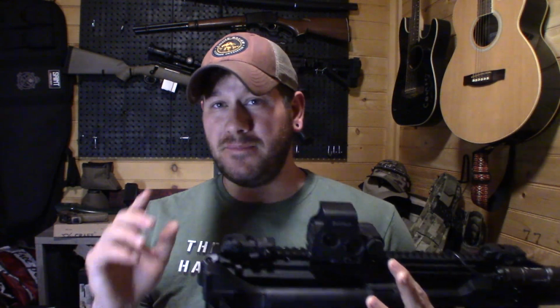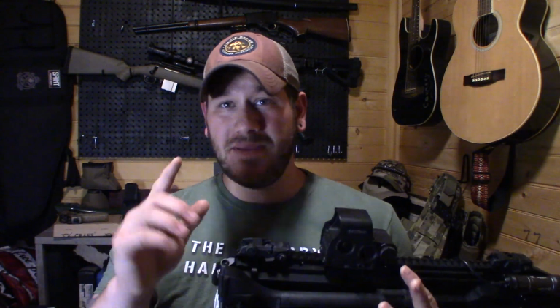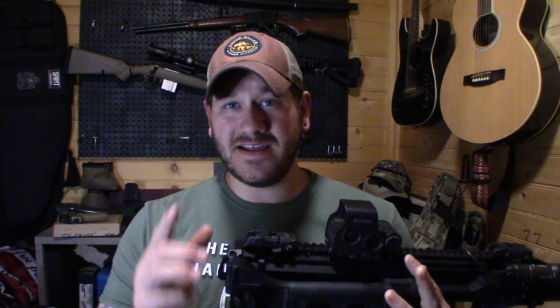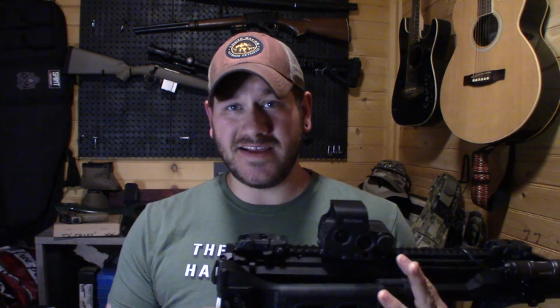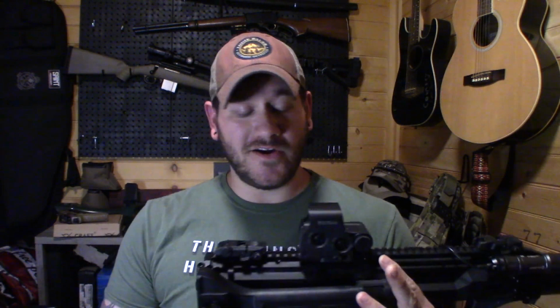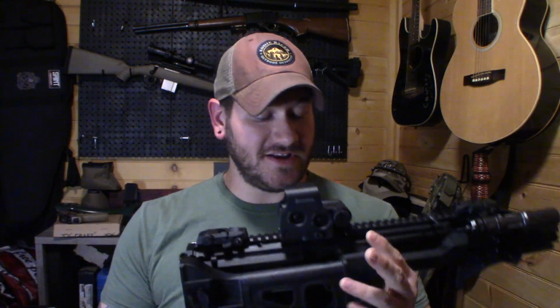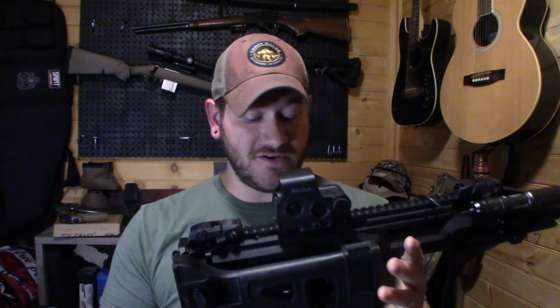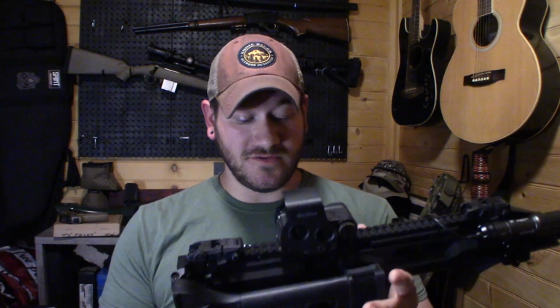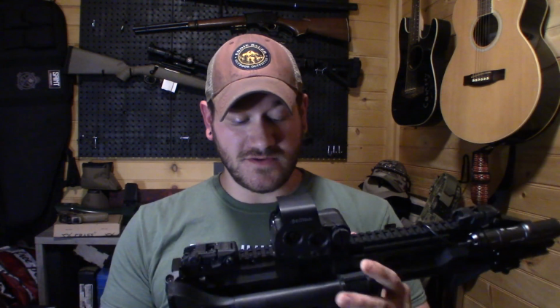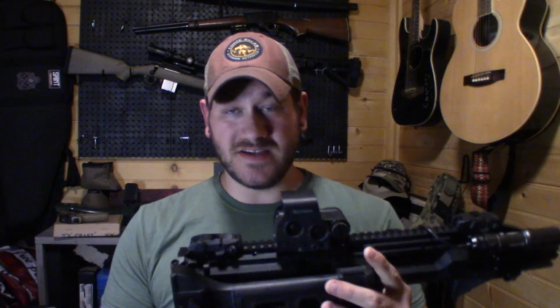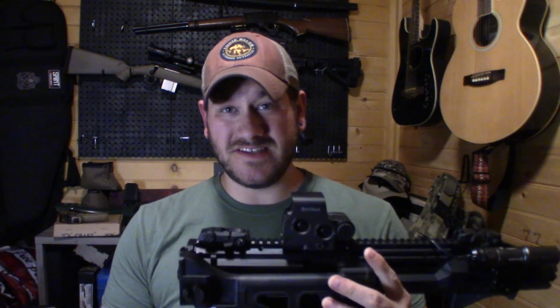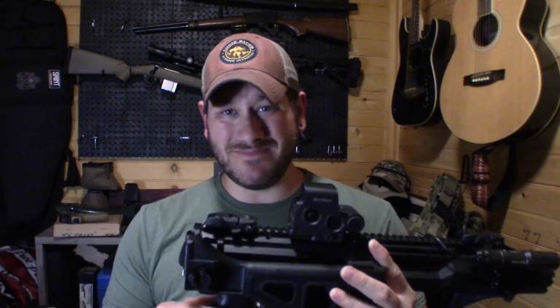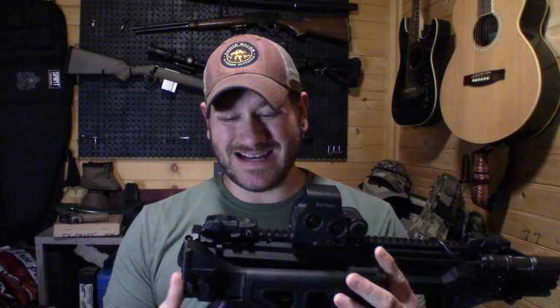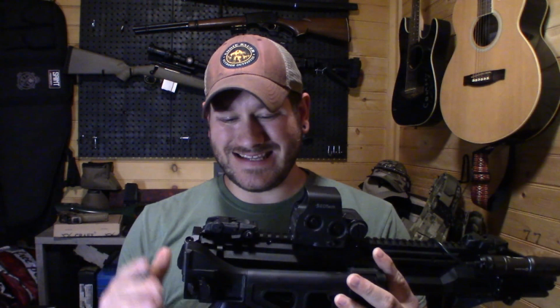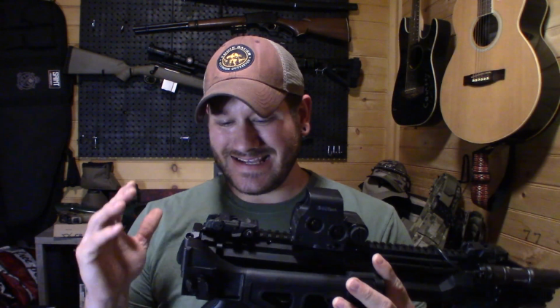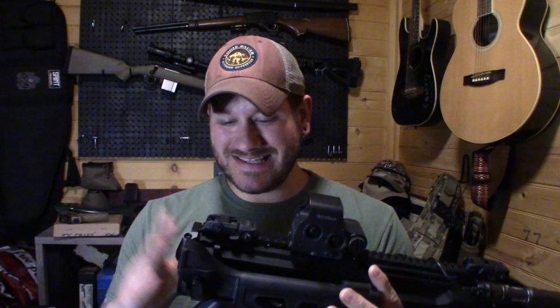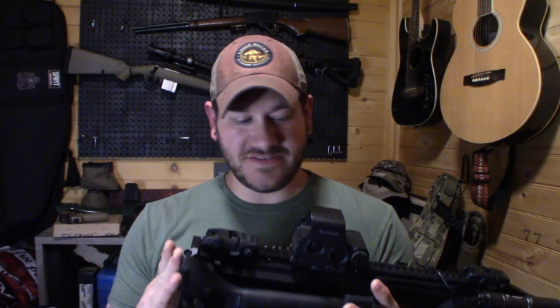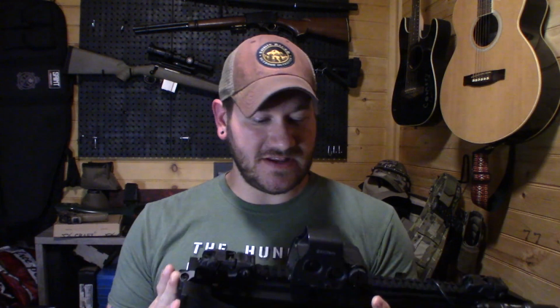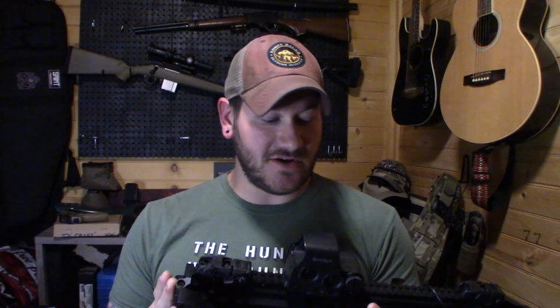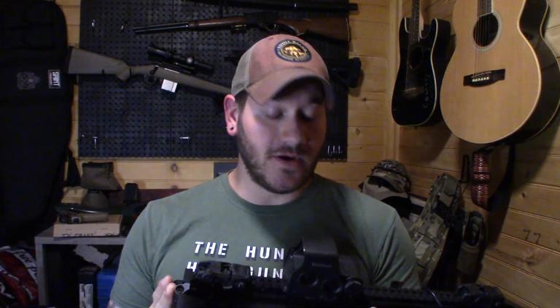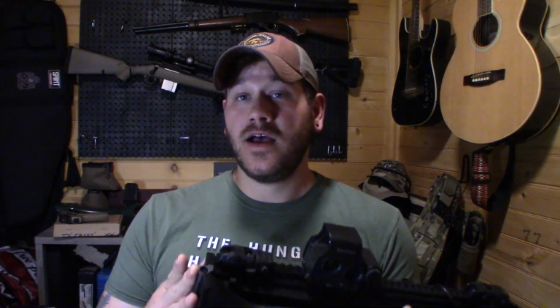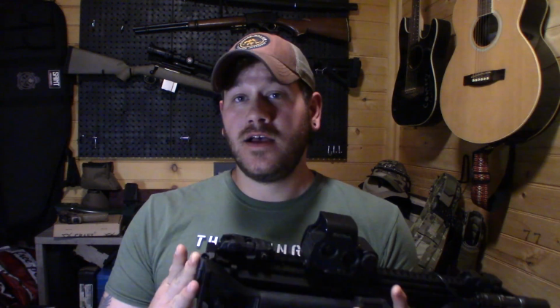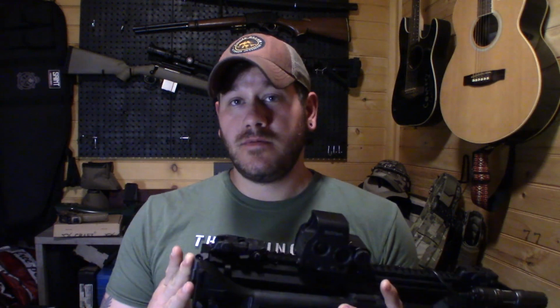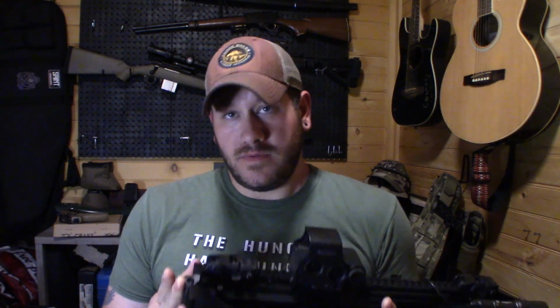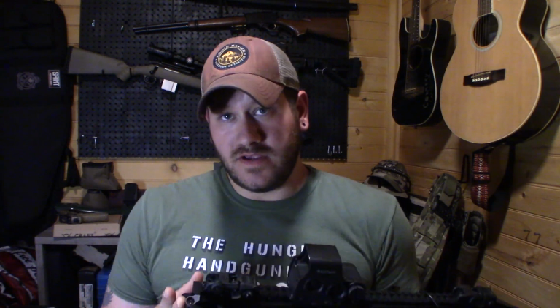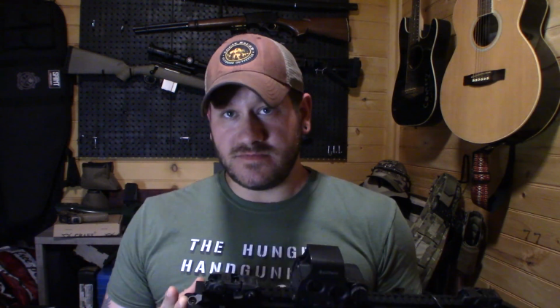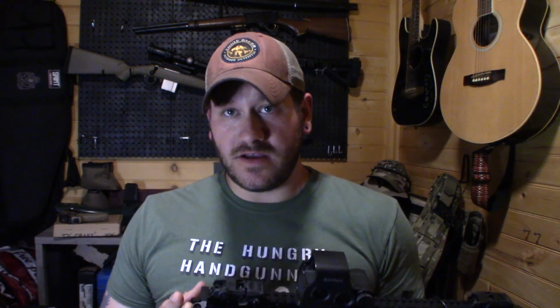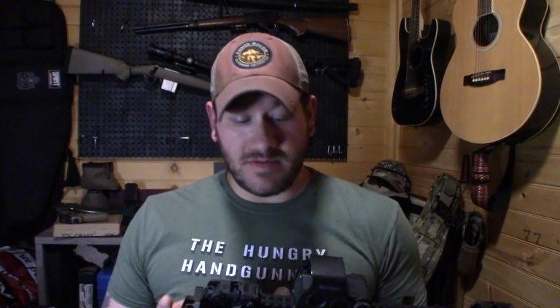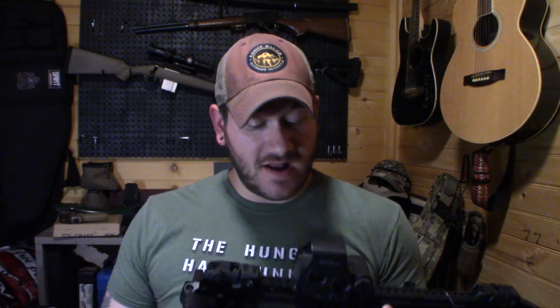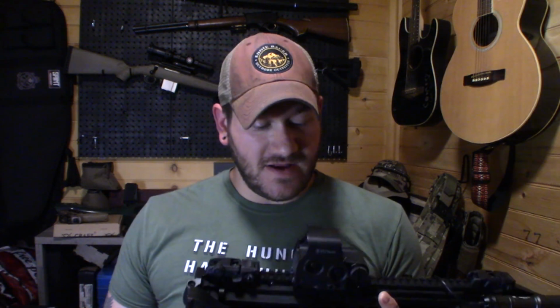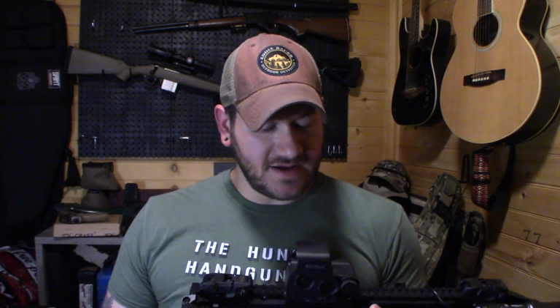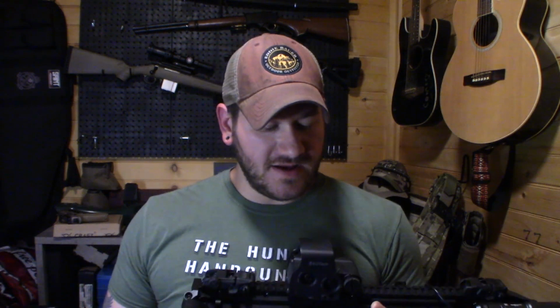And immediately I already know YouTube has demonetized this video because I'm talking about modifying a gun.